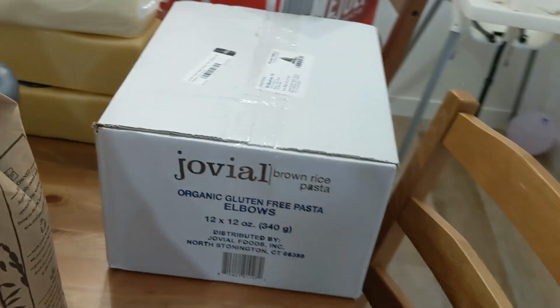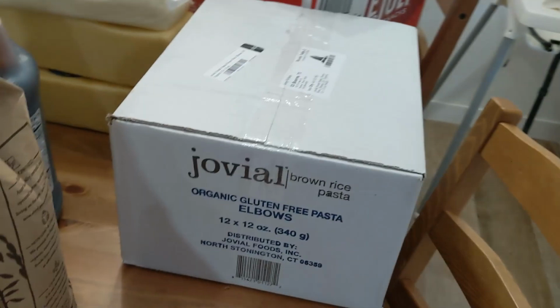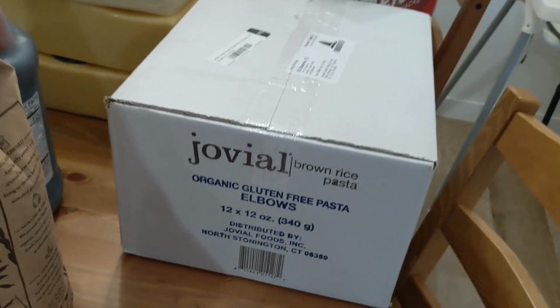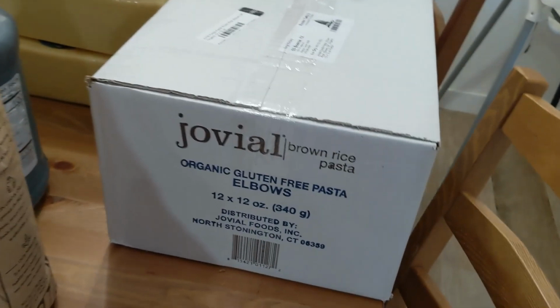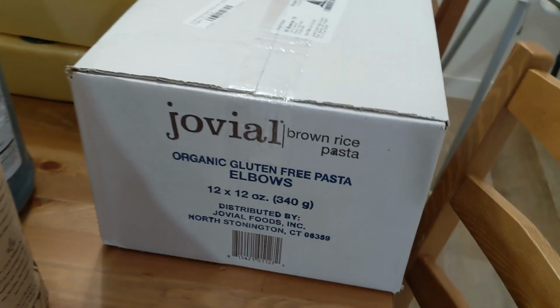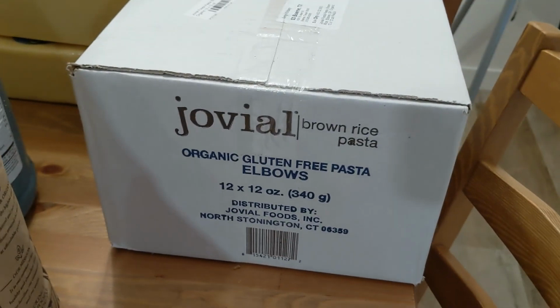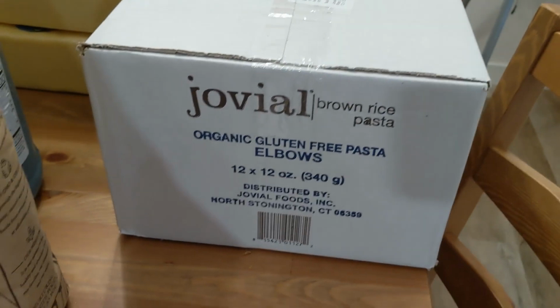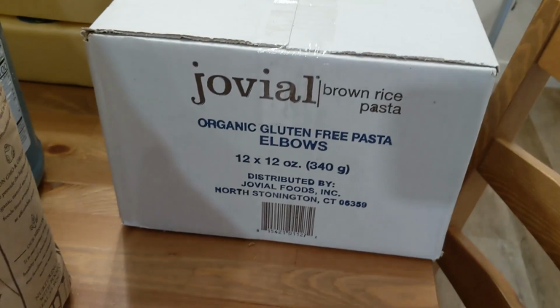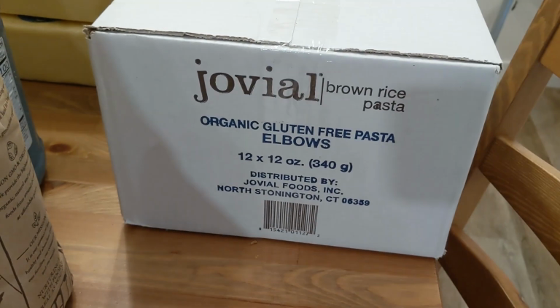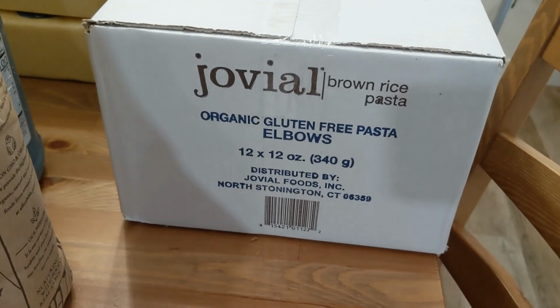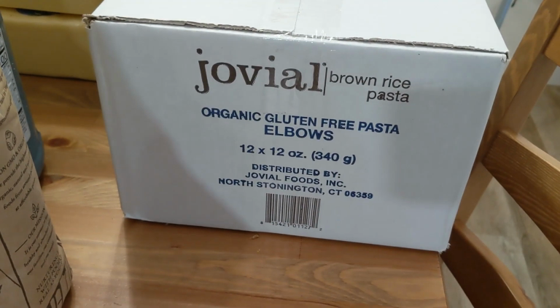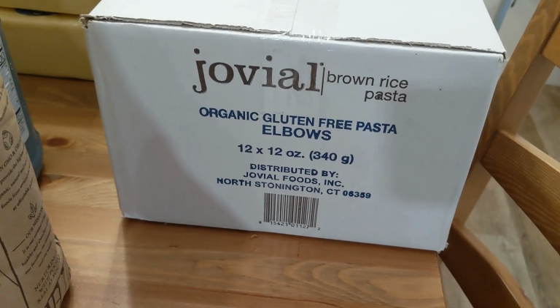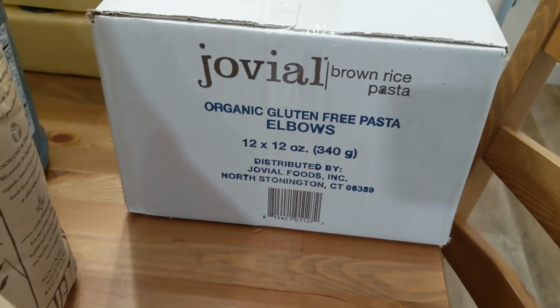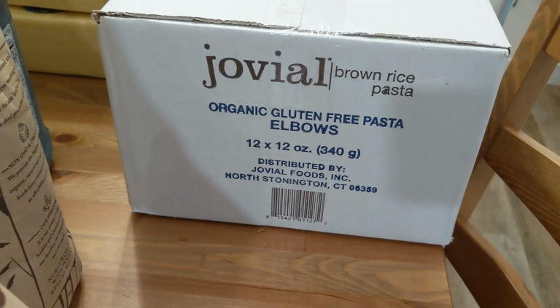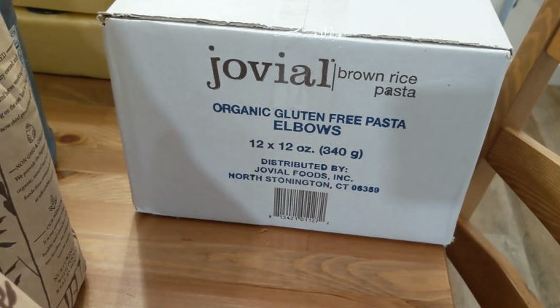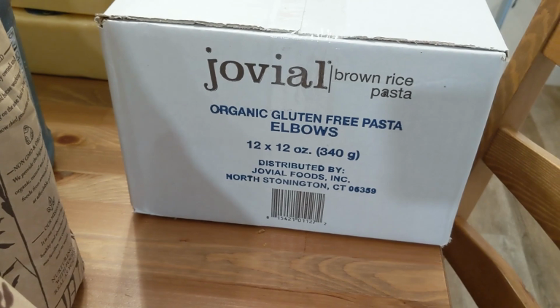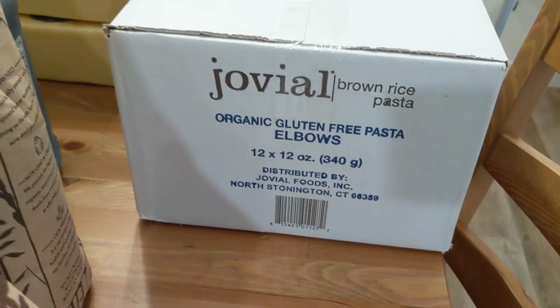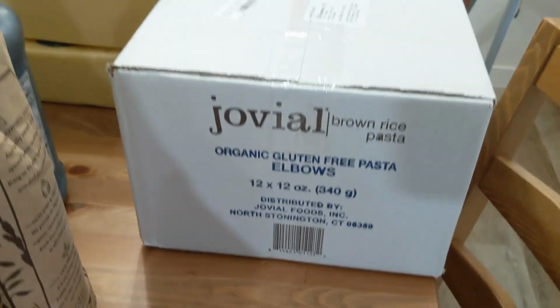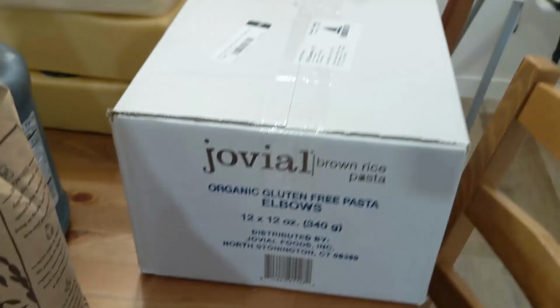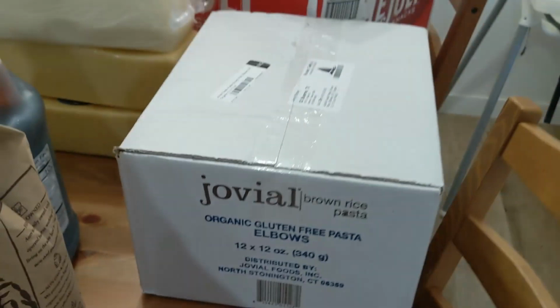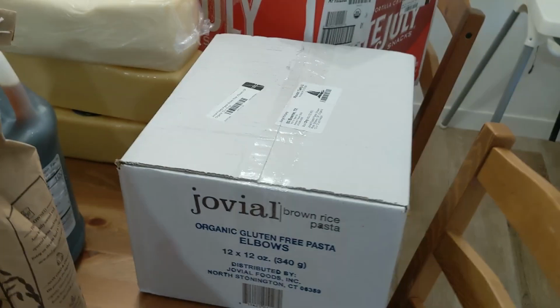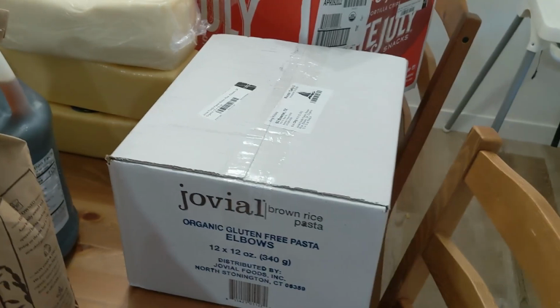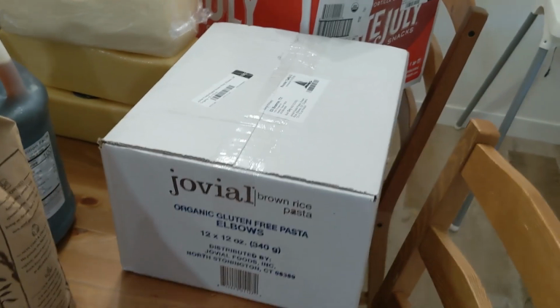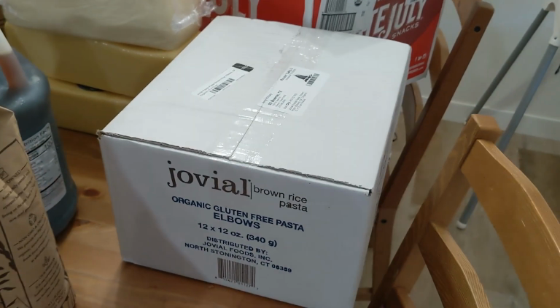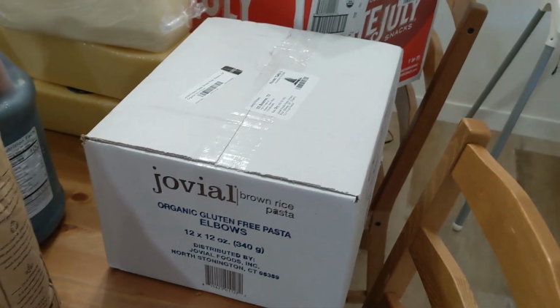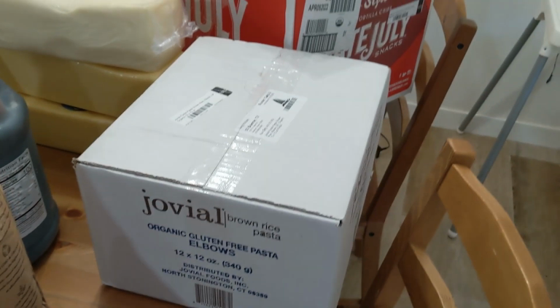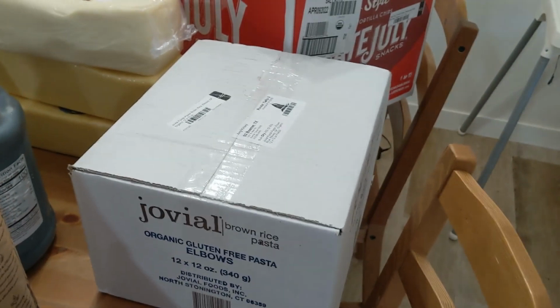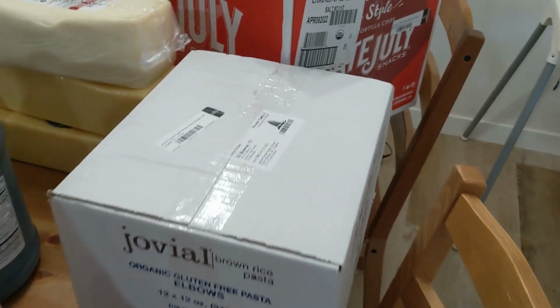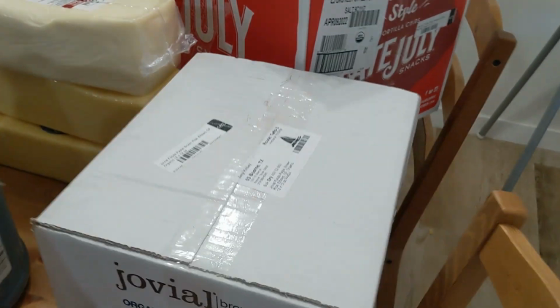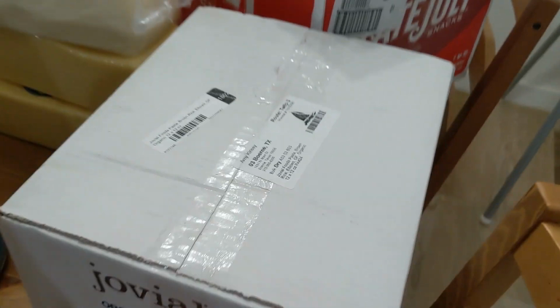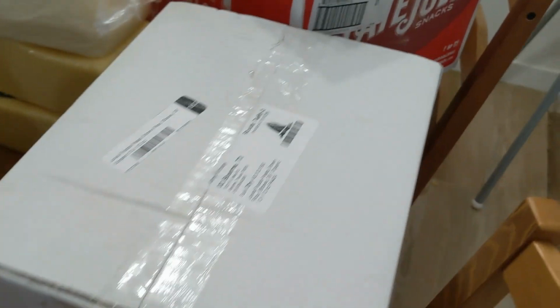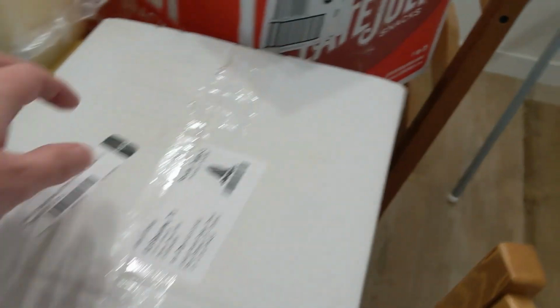Jovial is my favorite gluten-free pasta, and they did have elbows, so I got a big flat of that. We're not going to be out of pasta for a while.